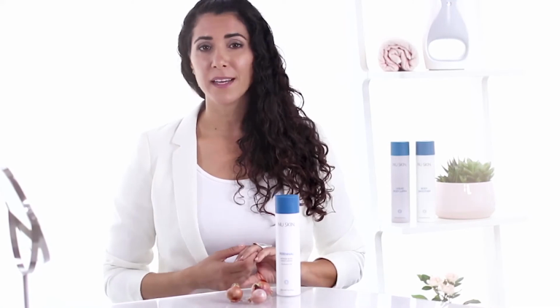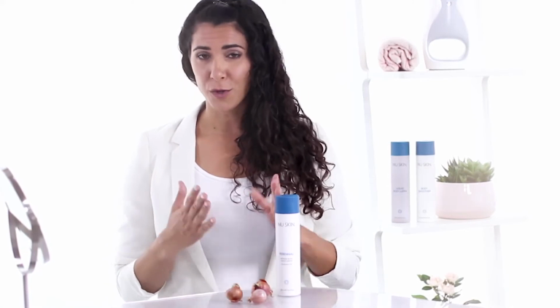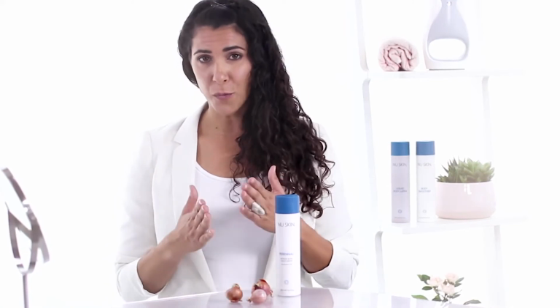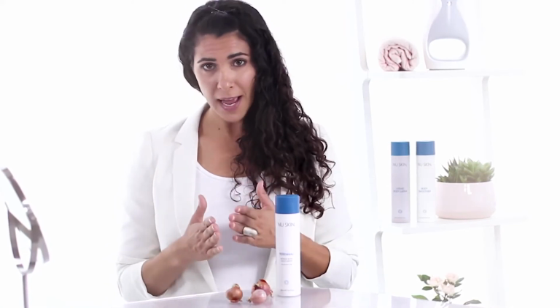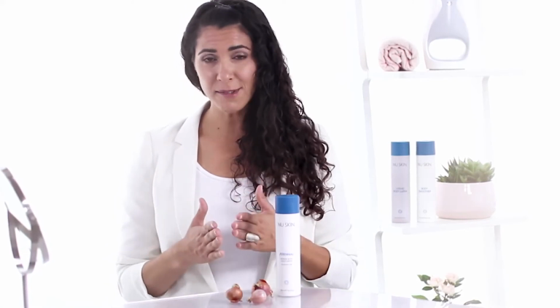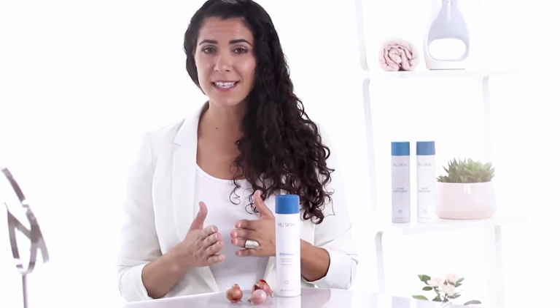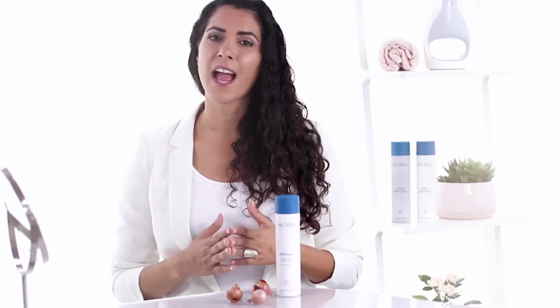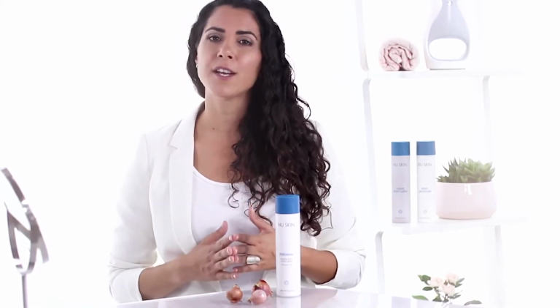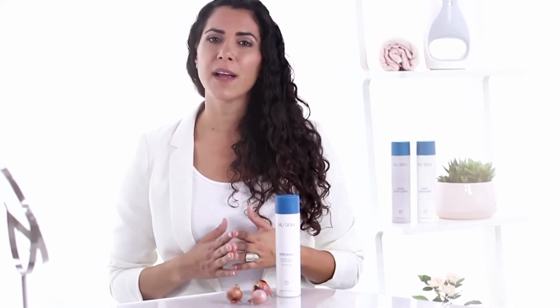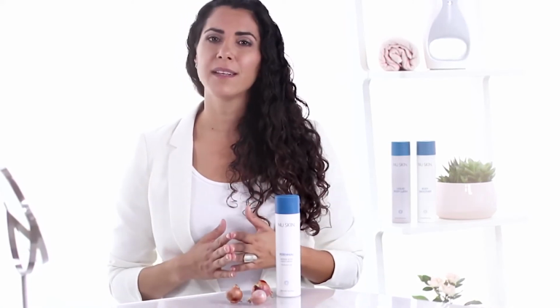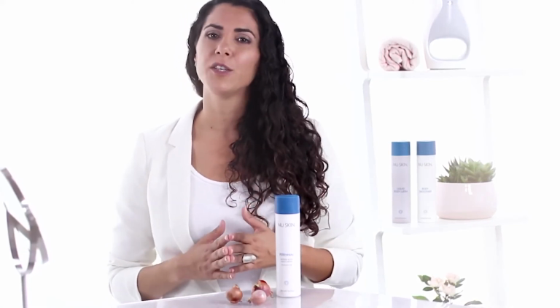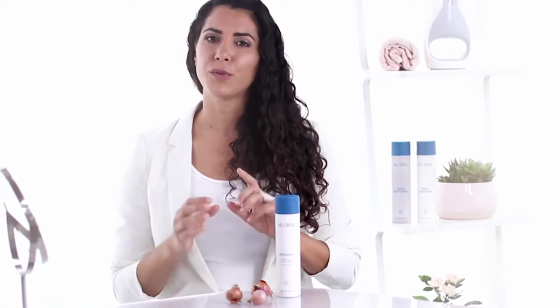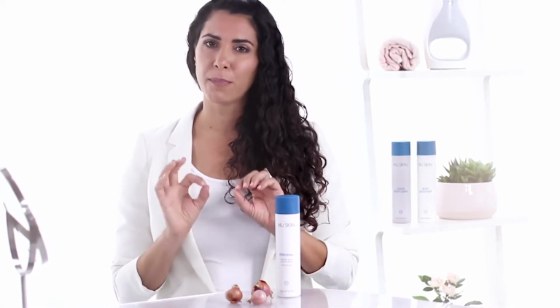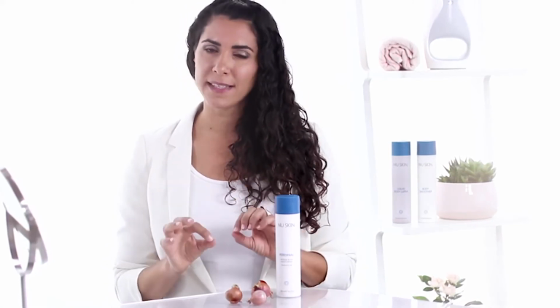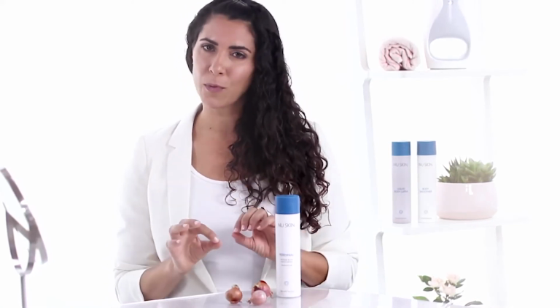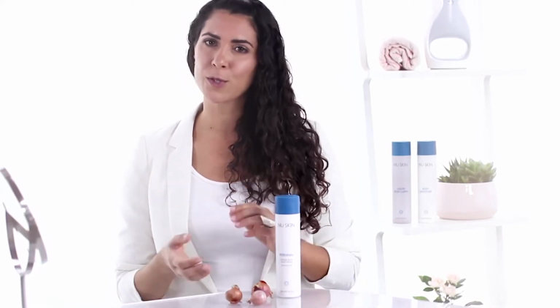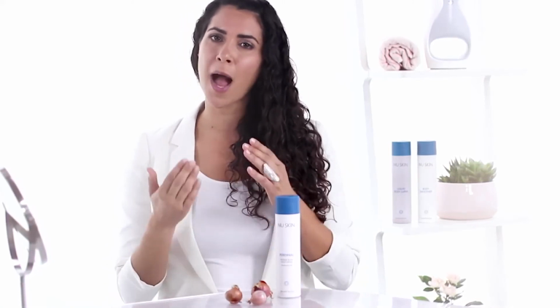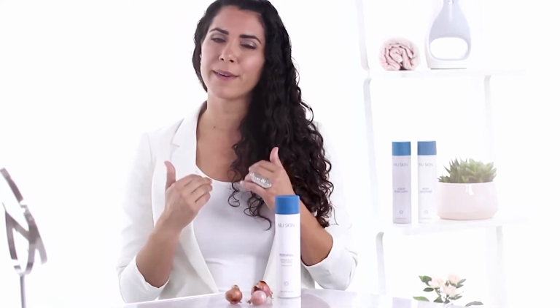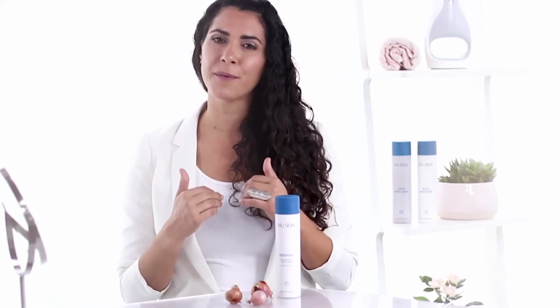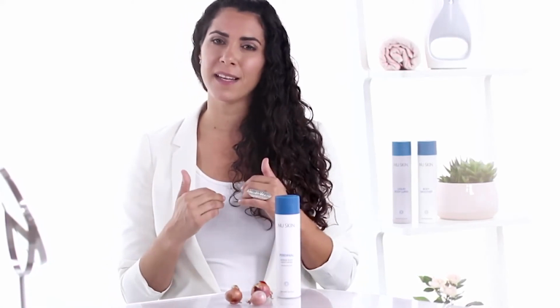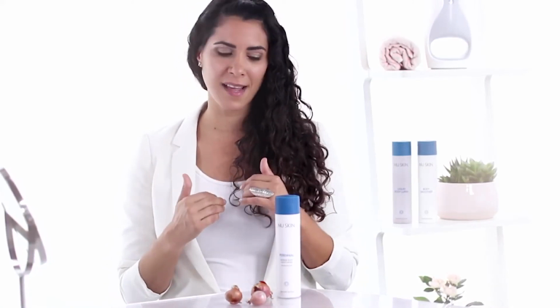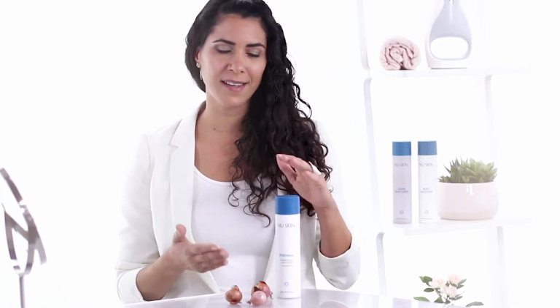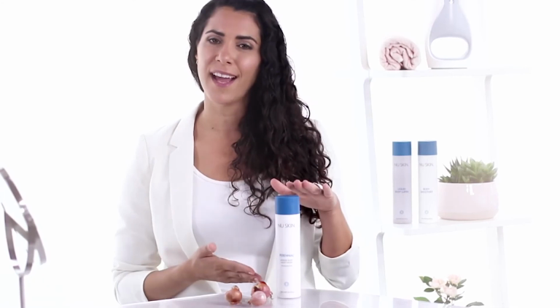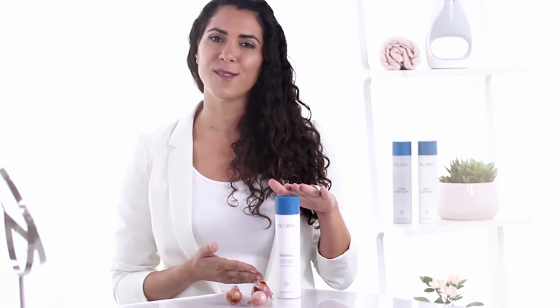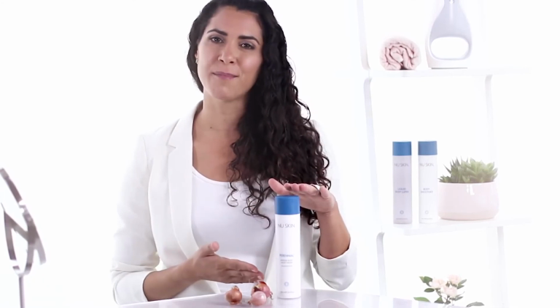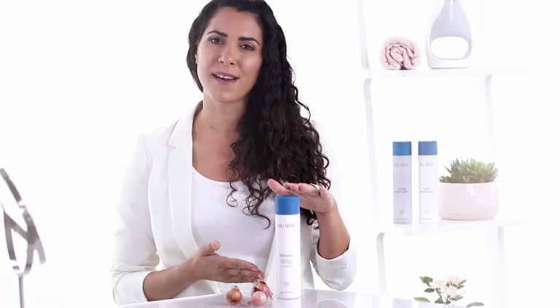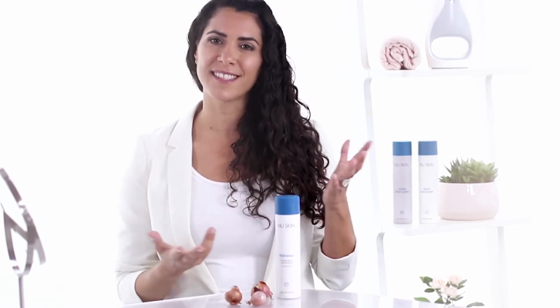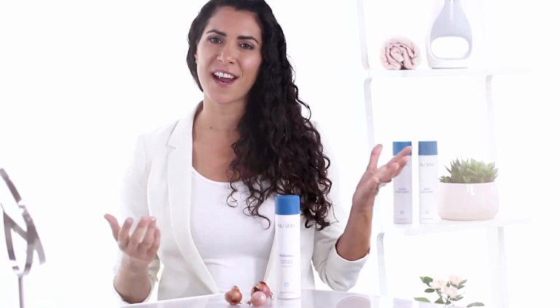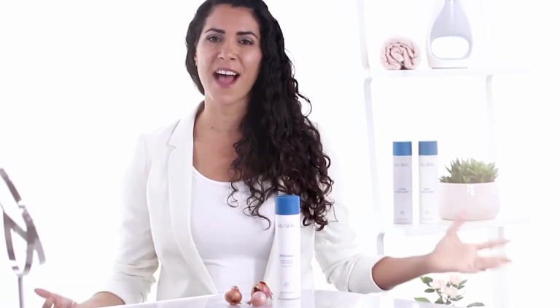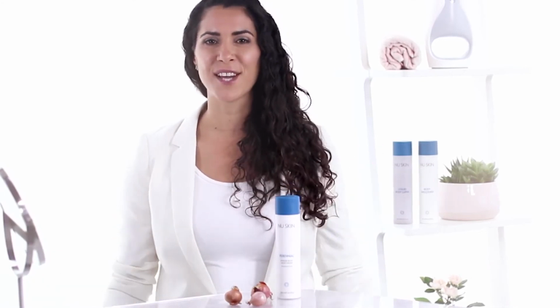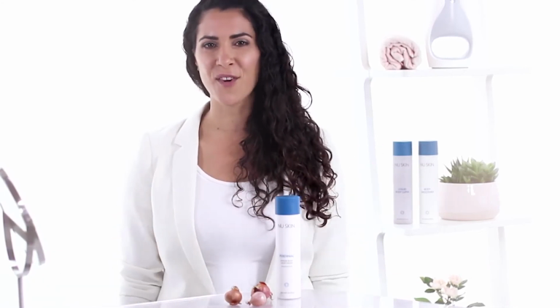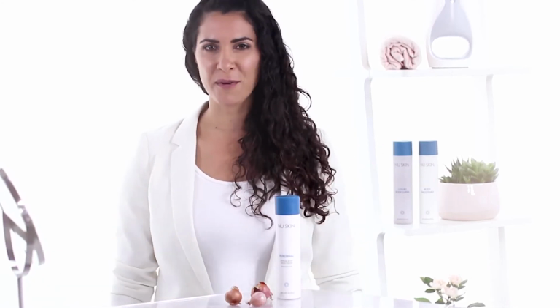So if you want to help your skin stay hydrated, you drink plenty of water to hydrate from the inside and you let Perennial take care of the outside for you.